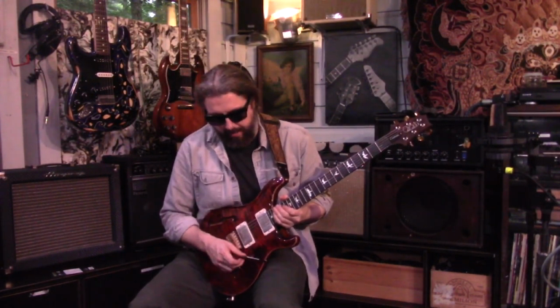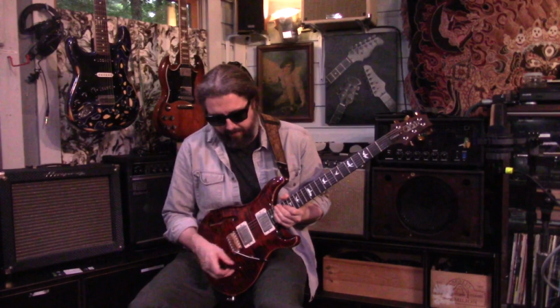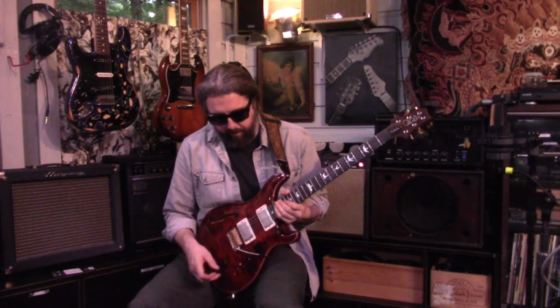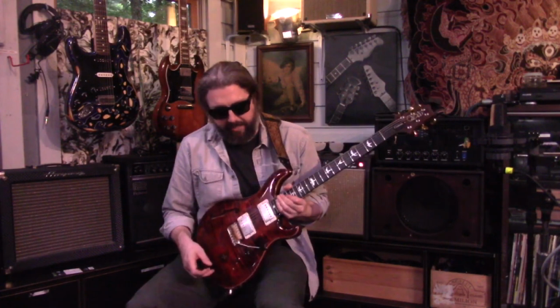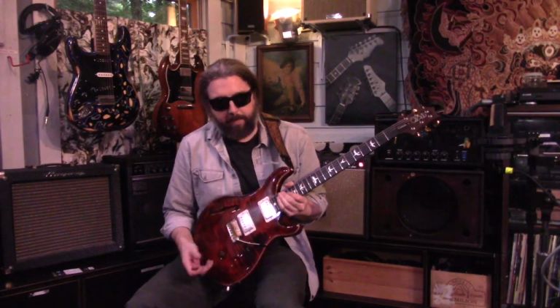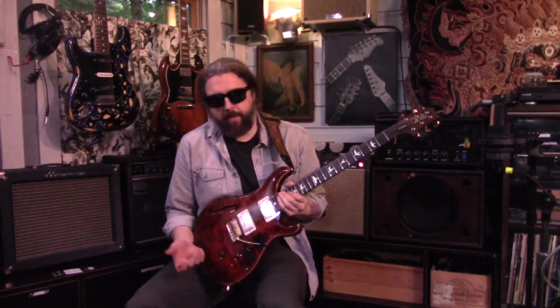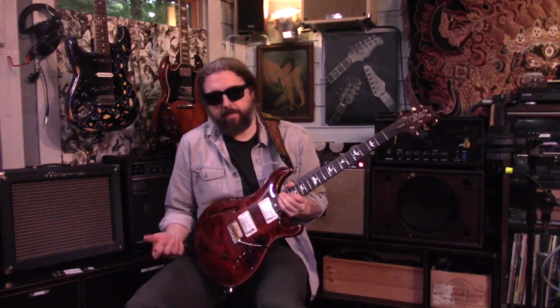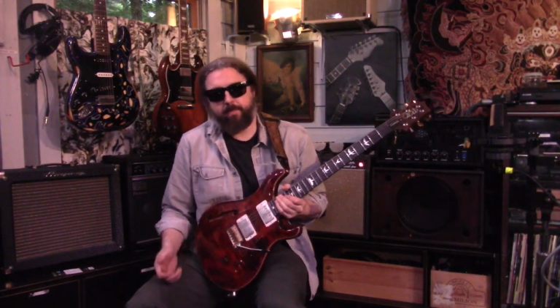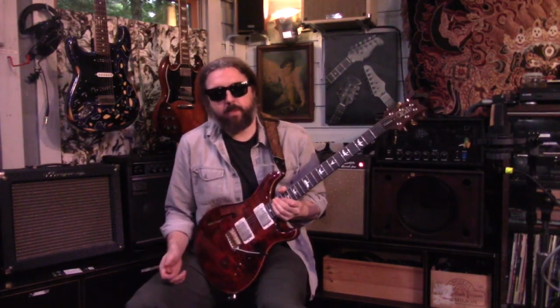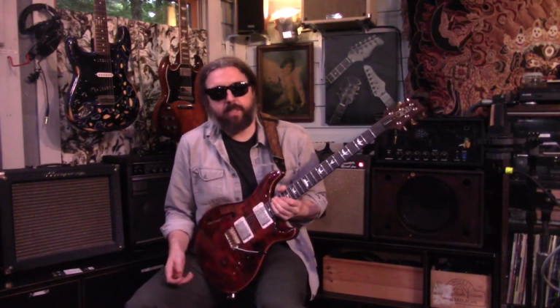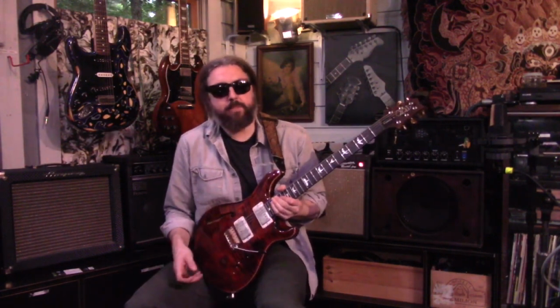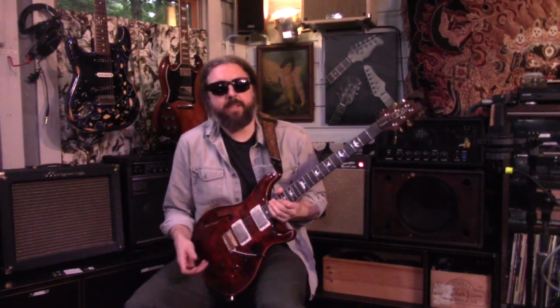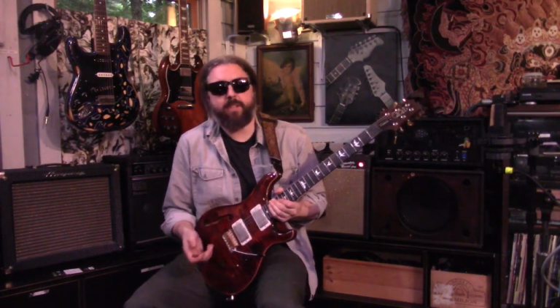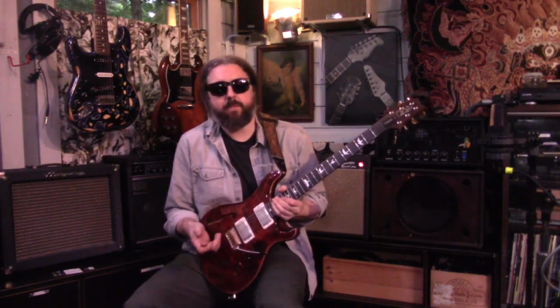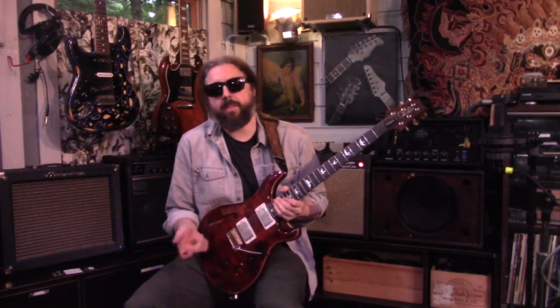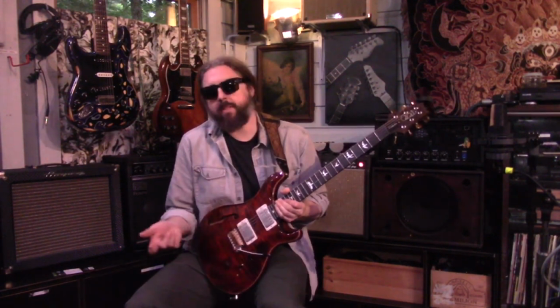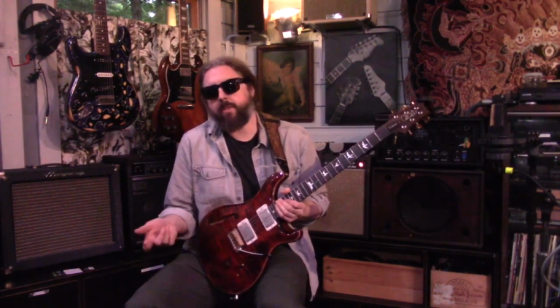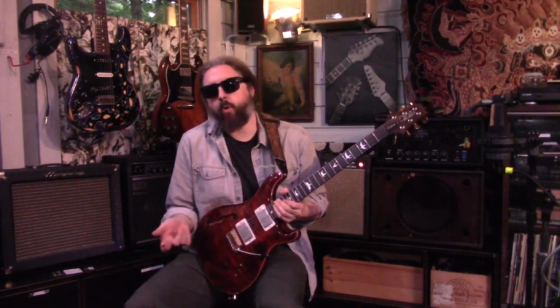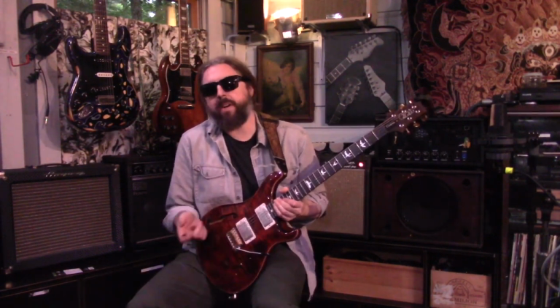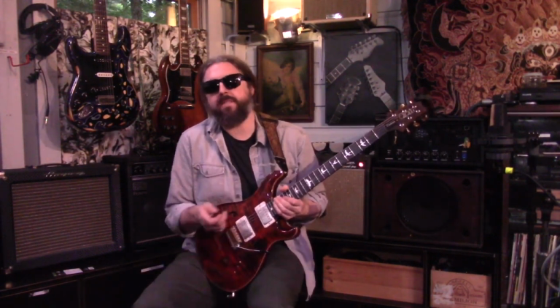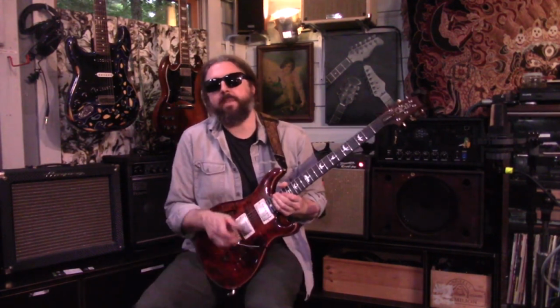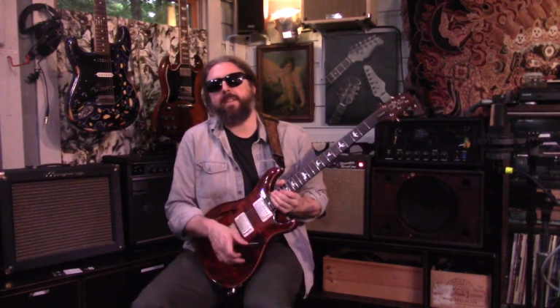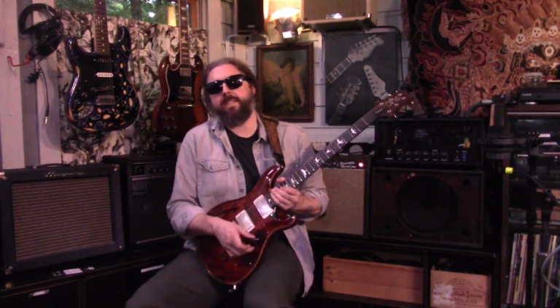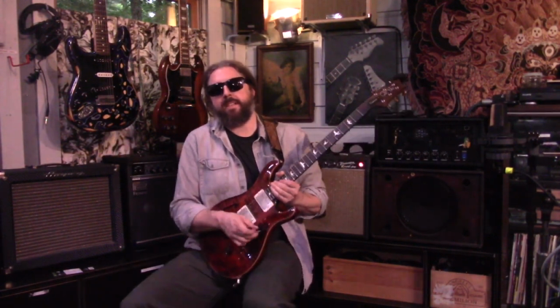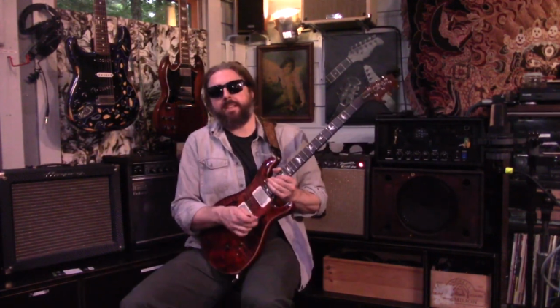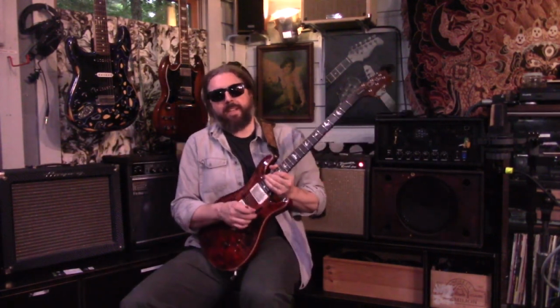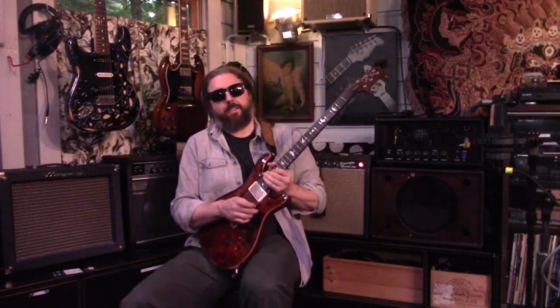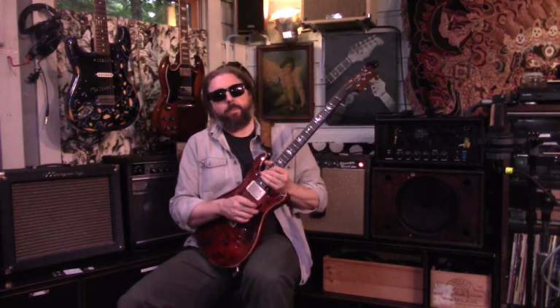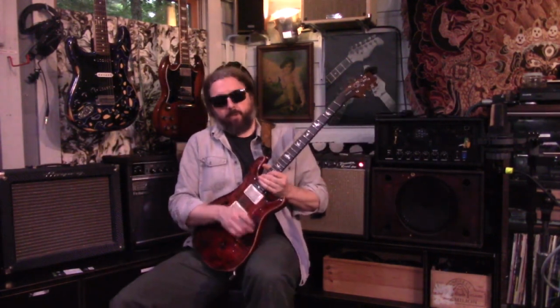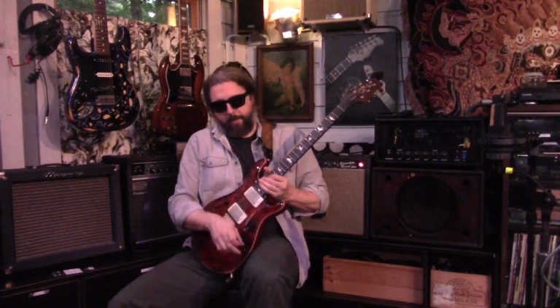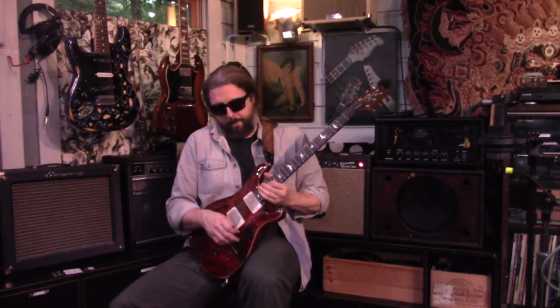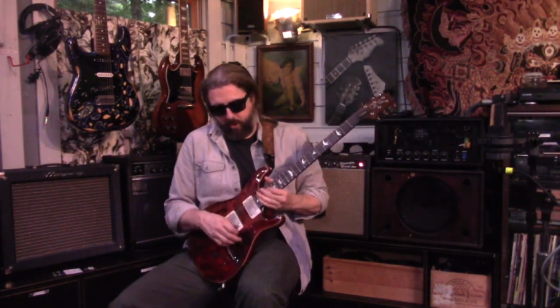Just play a couple of little clips so you can hear some of the tonal possibilities. Hope you enjoy. Cheers!